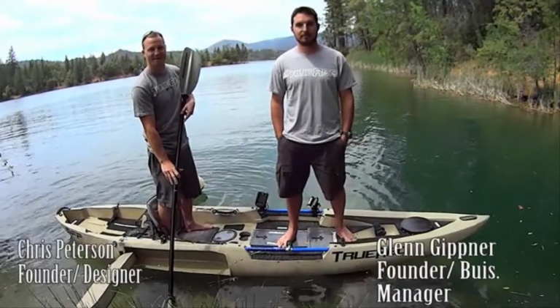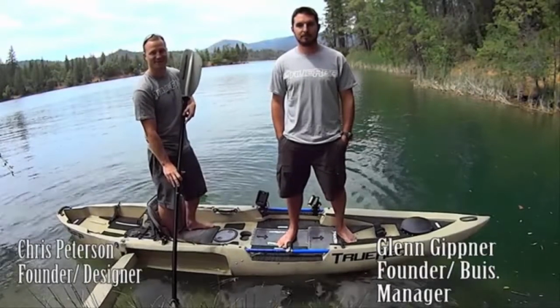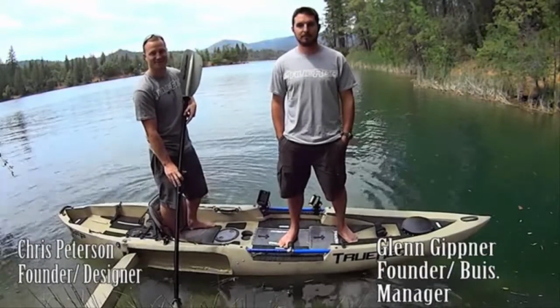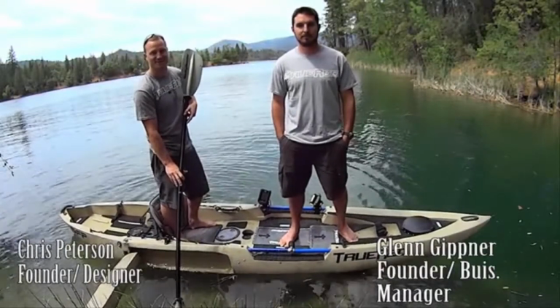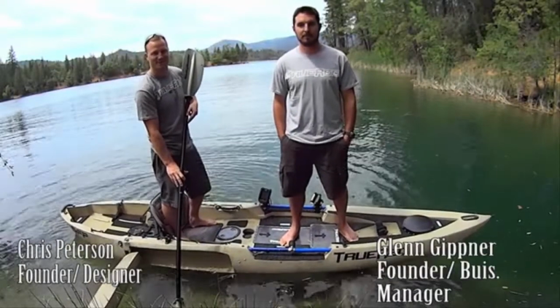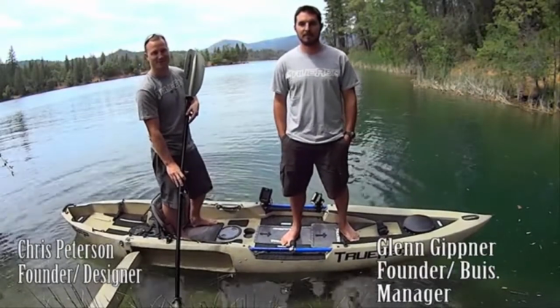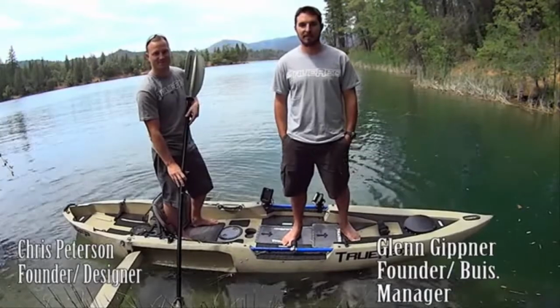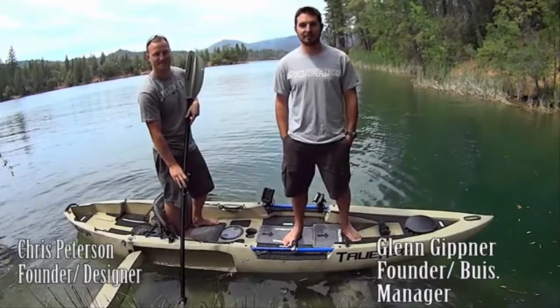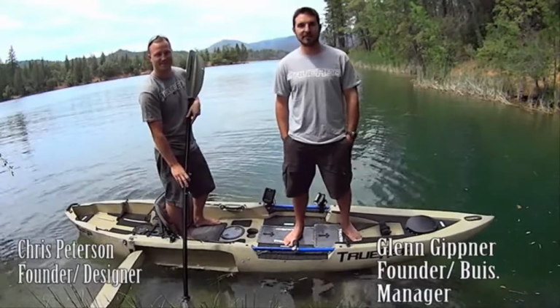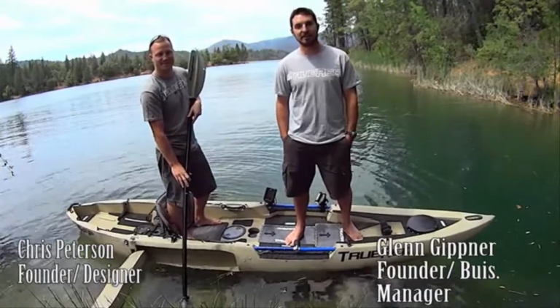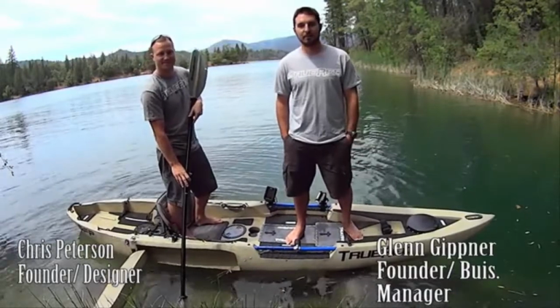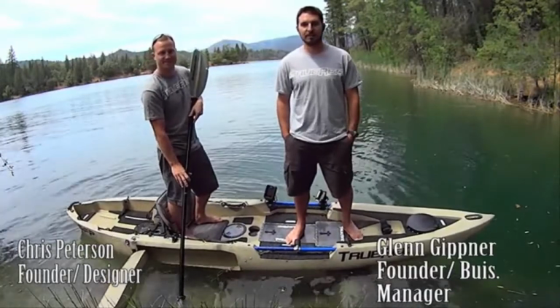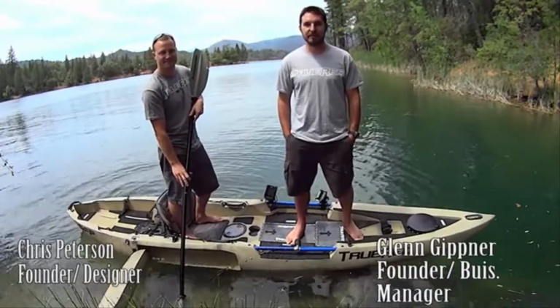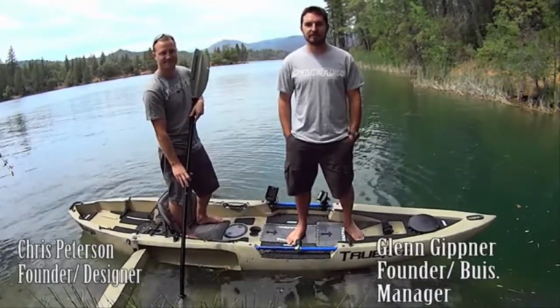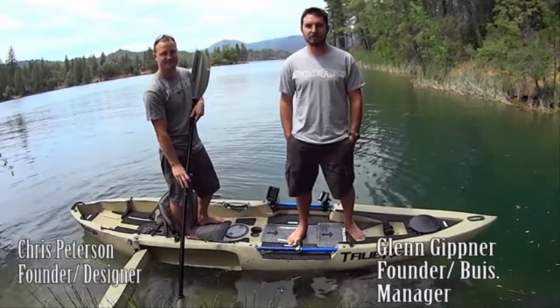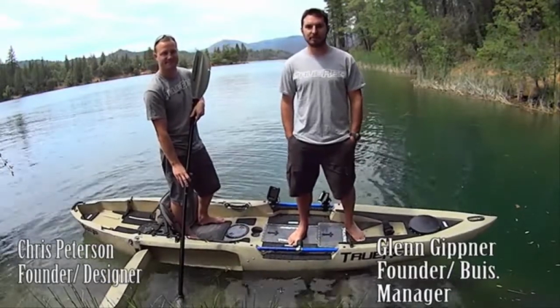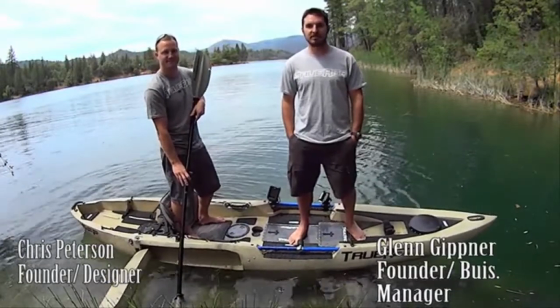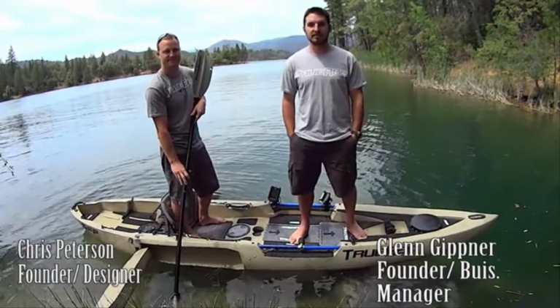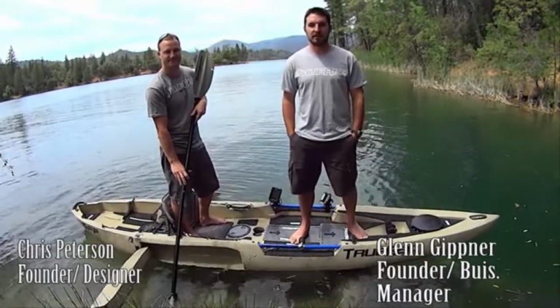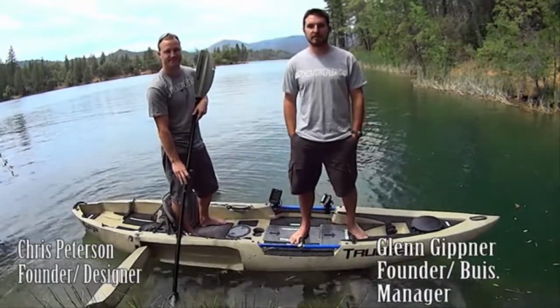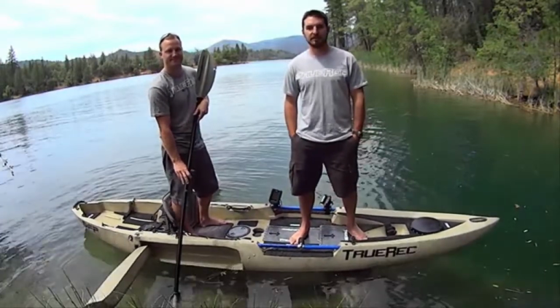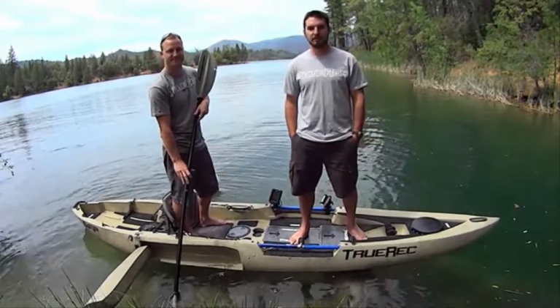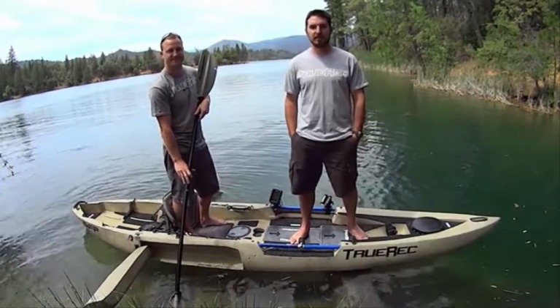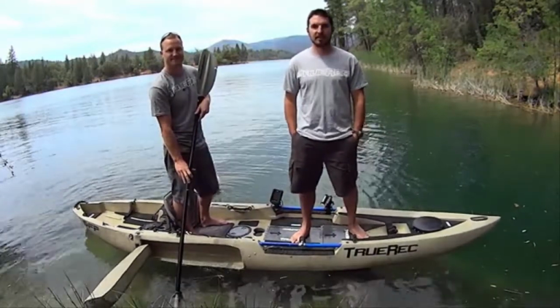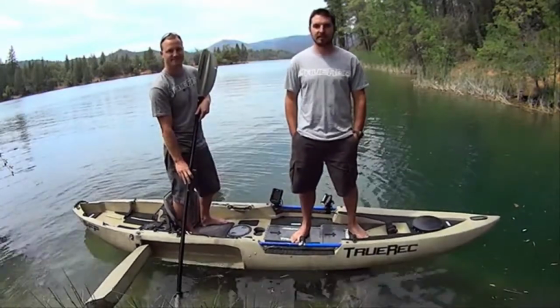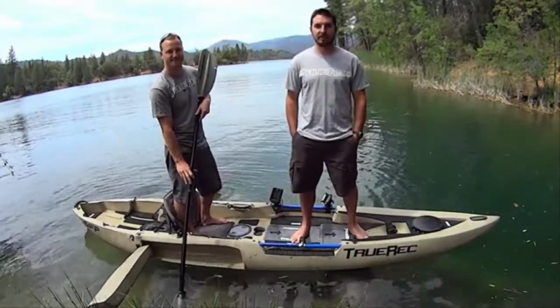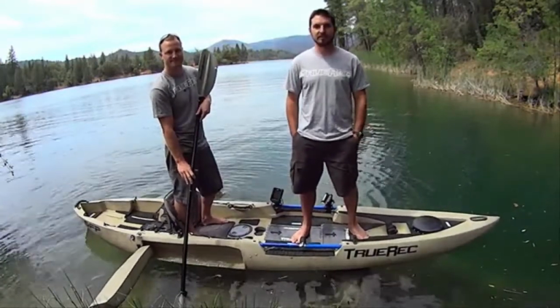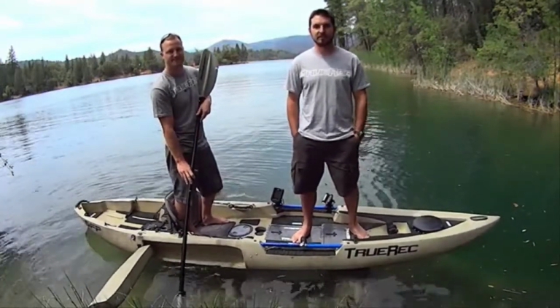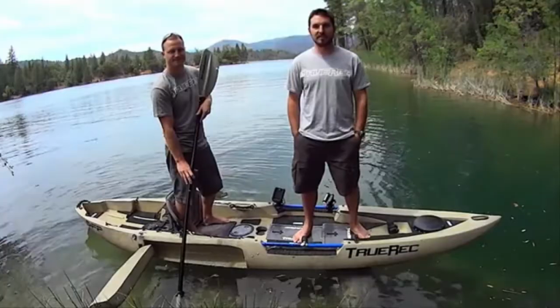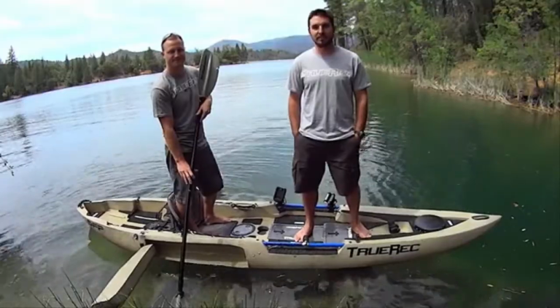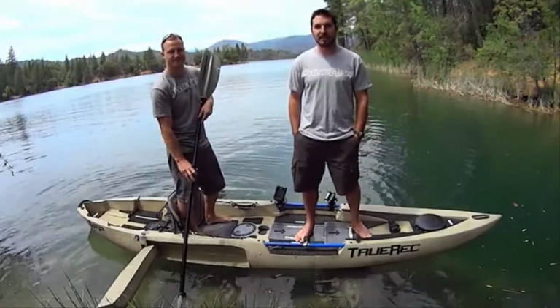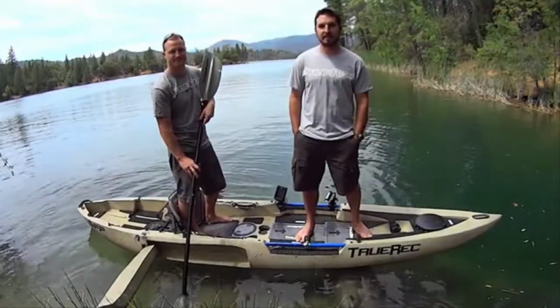Hi Kickstarters, I'm Chris, and I'm Glenn. We are the founders of True Recreation, also known as True Rec, and the creators of the DFP Kayak.